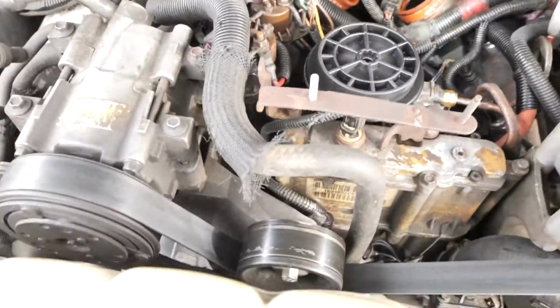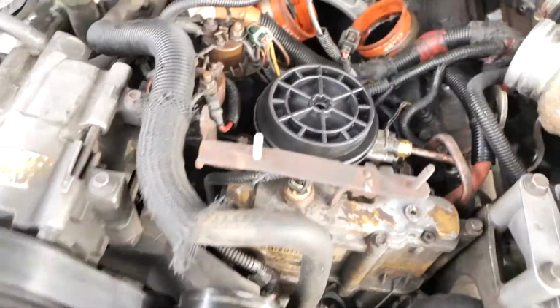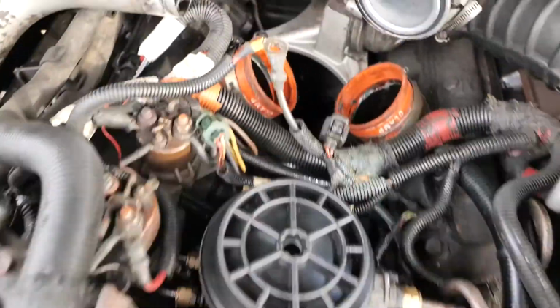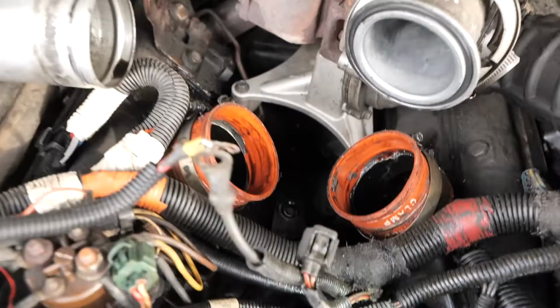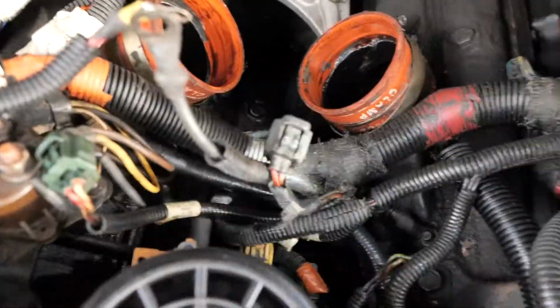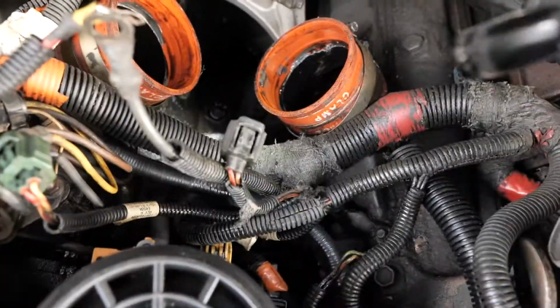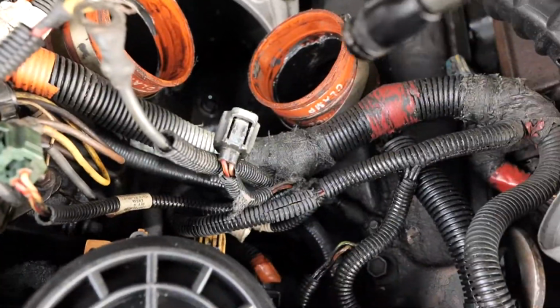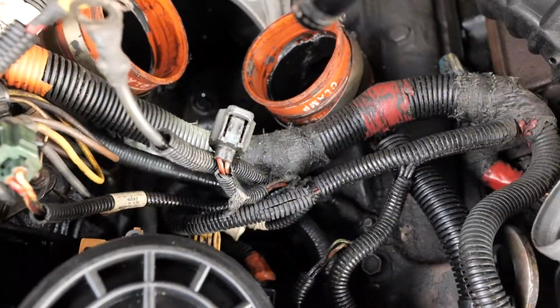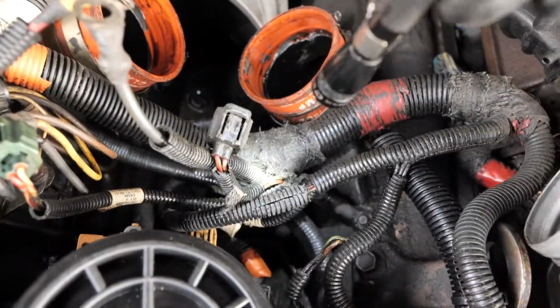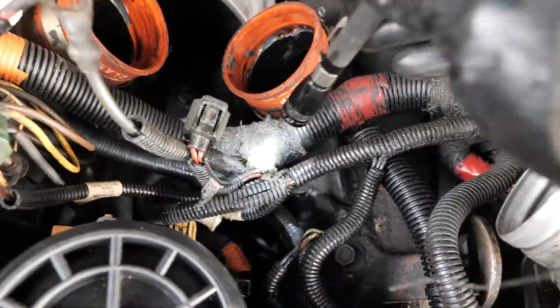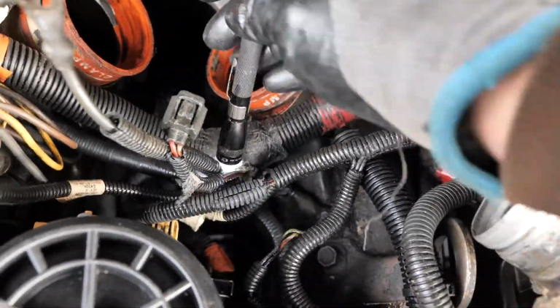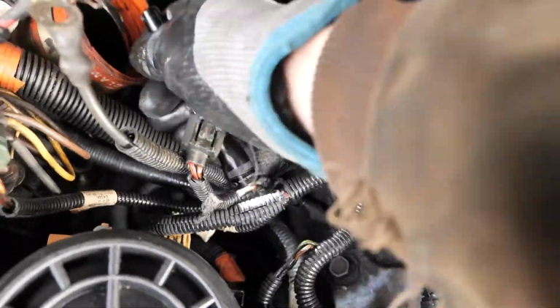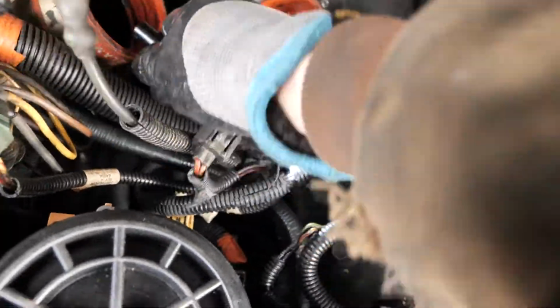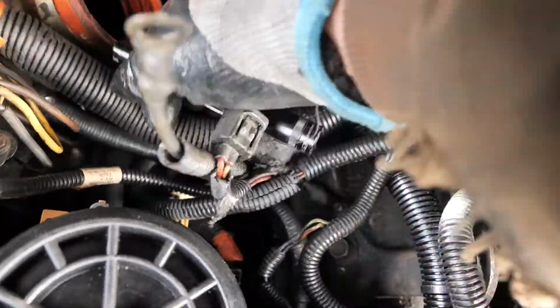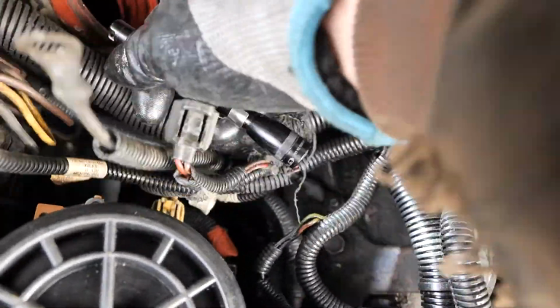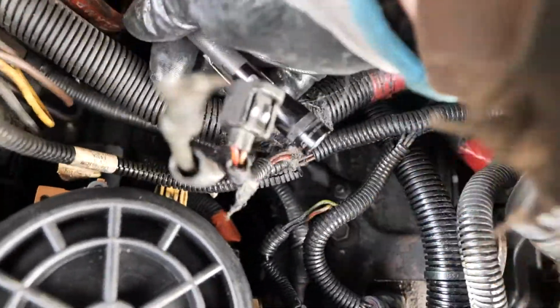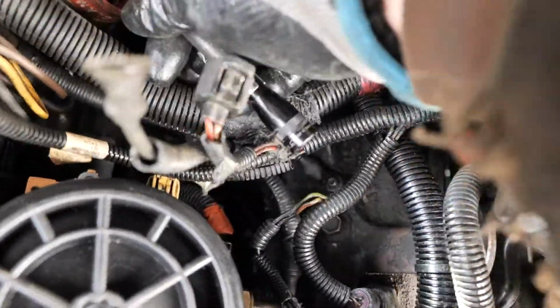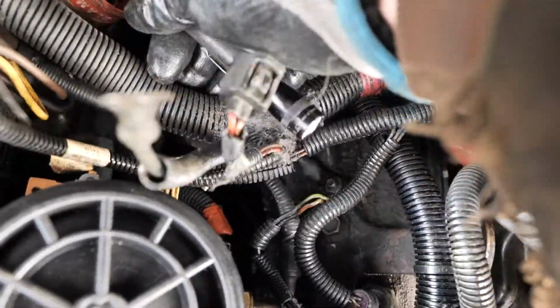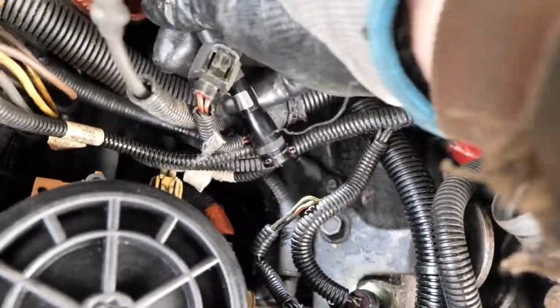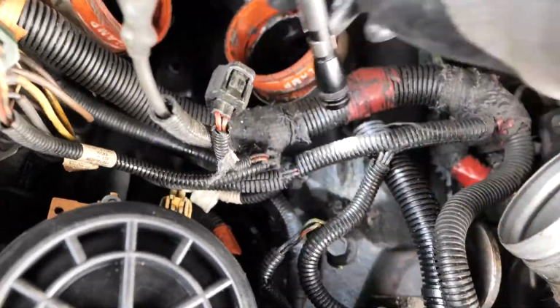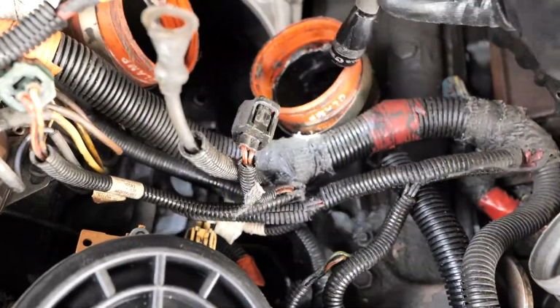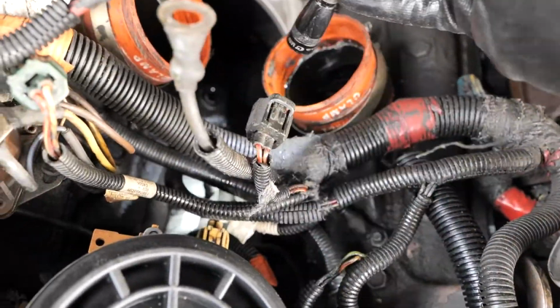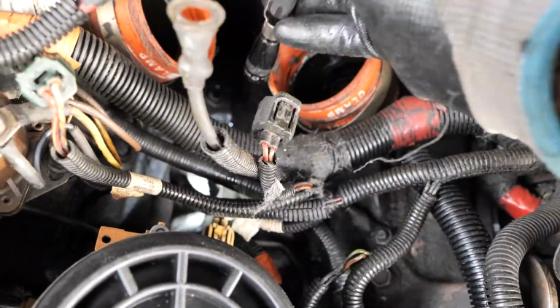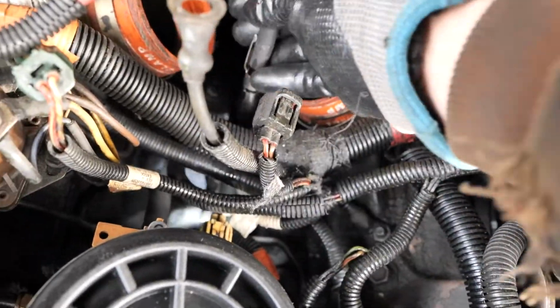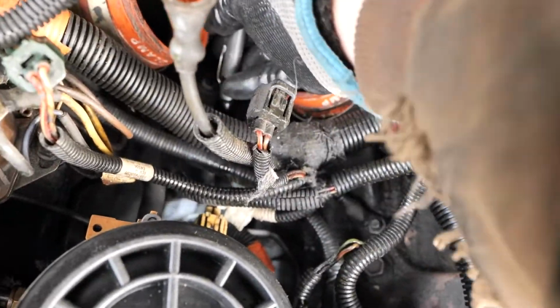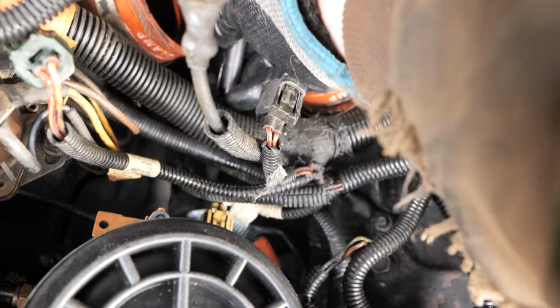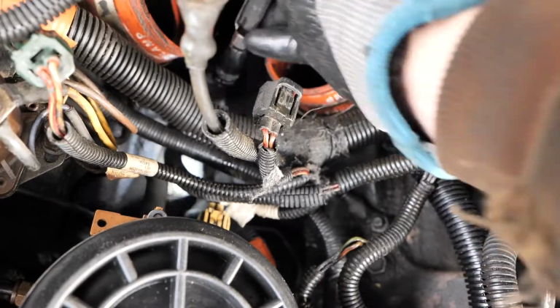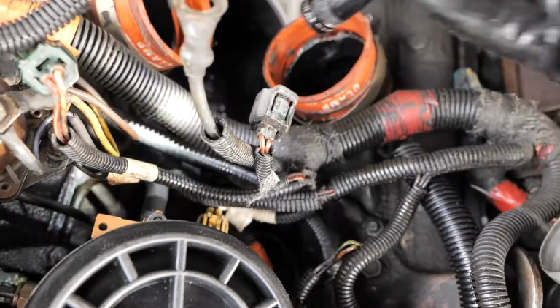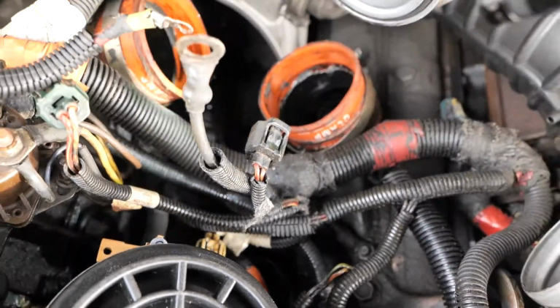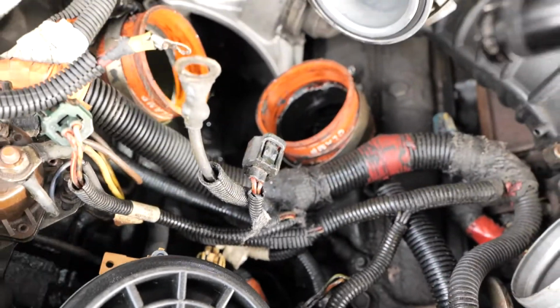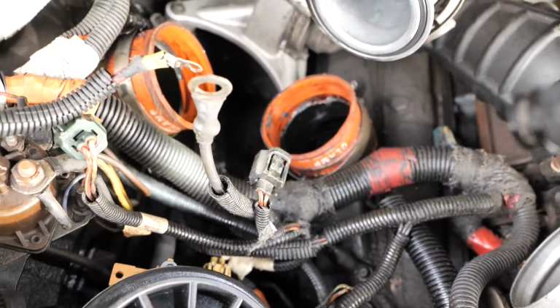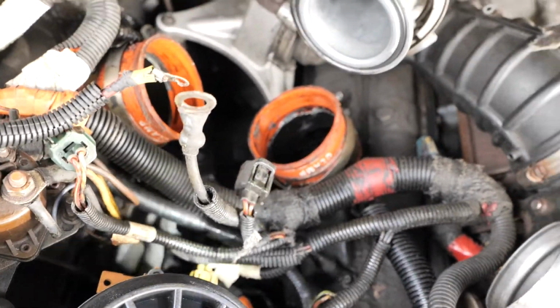Clean it out real nice with brake cleaner. You've got full access now. When you pull that spider, you can jimmy these wires out of your way and reach down back there with your hands and clean it.